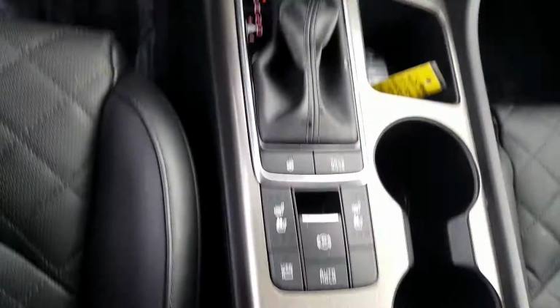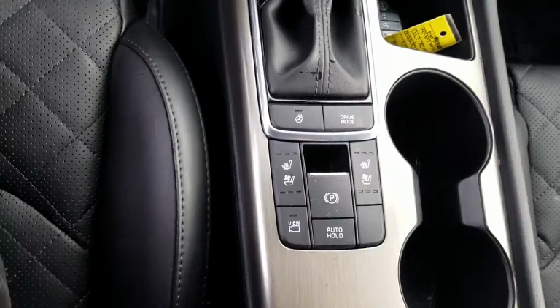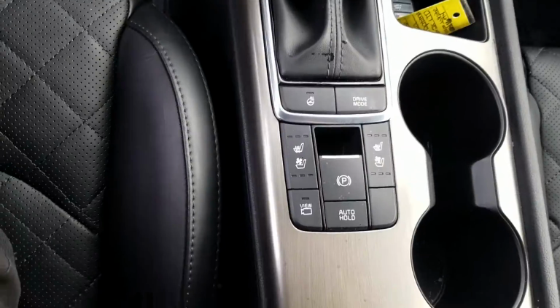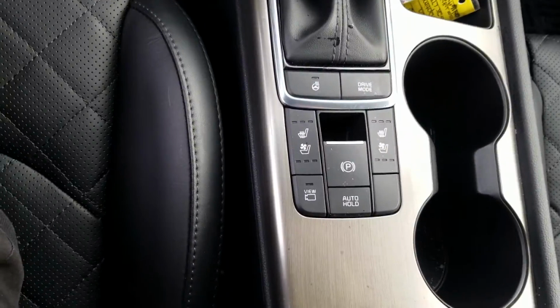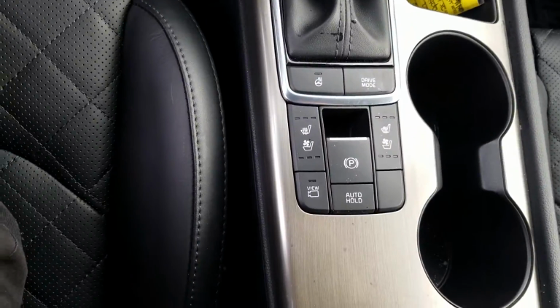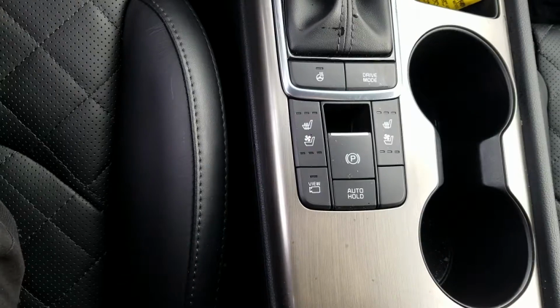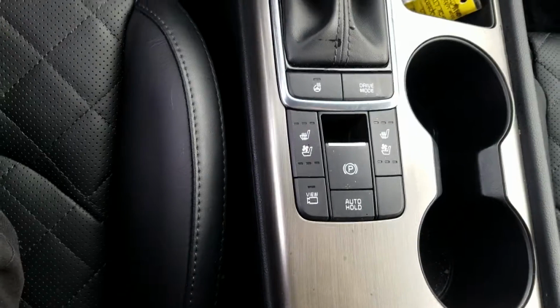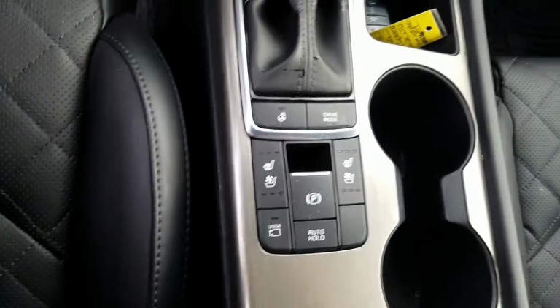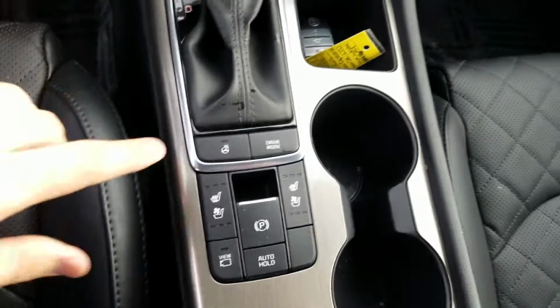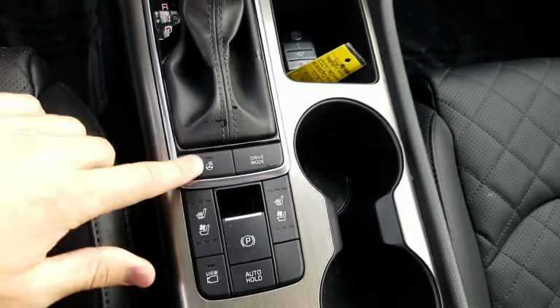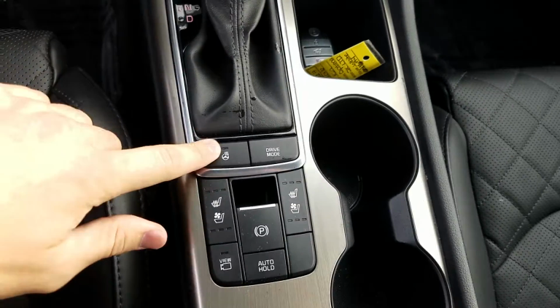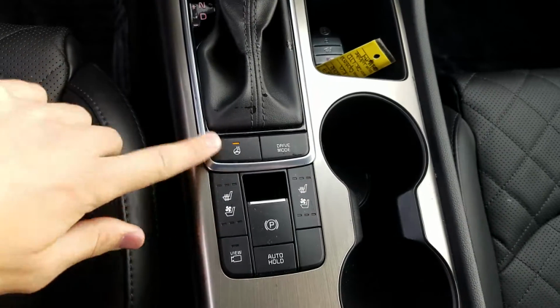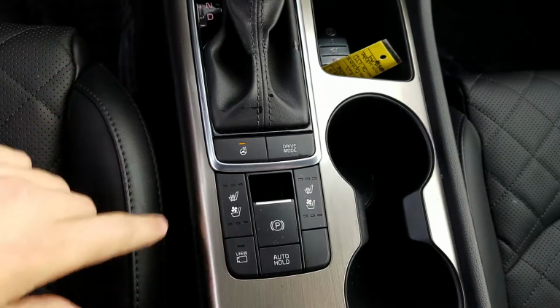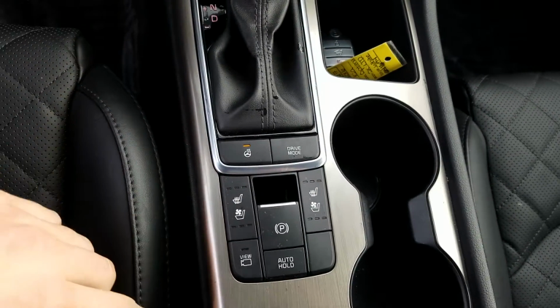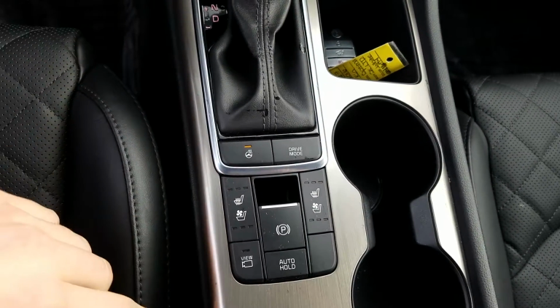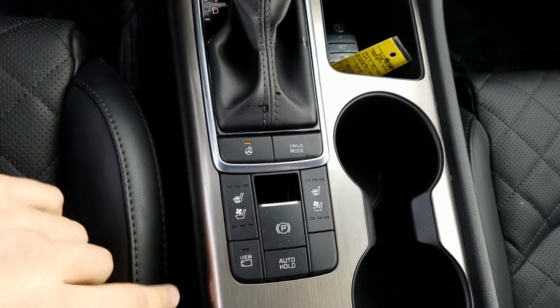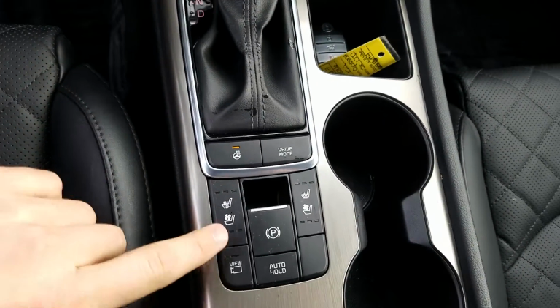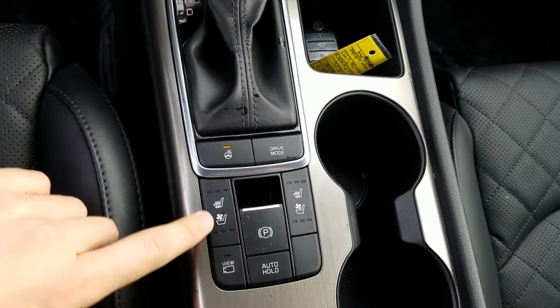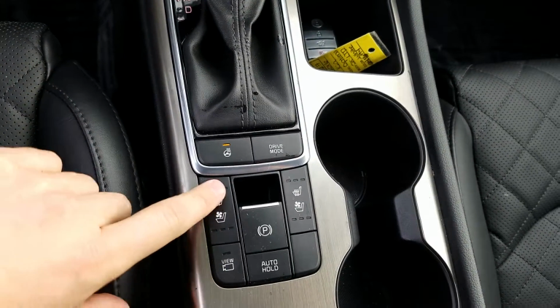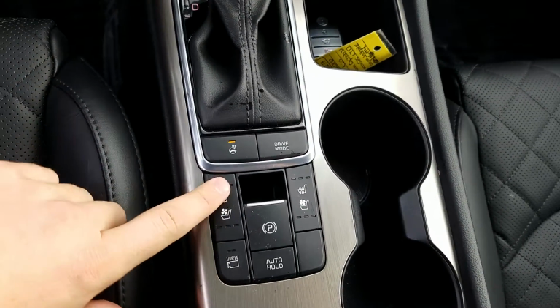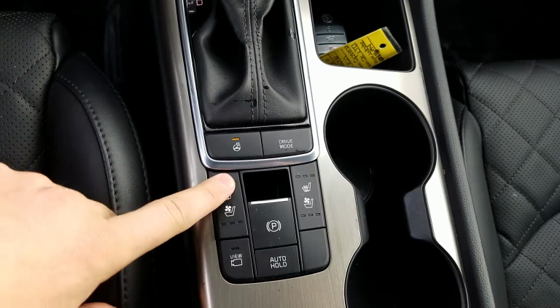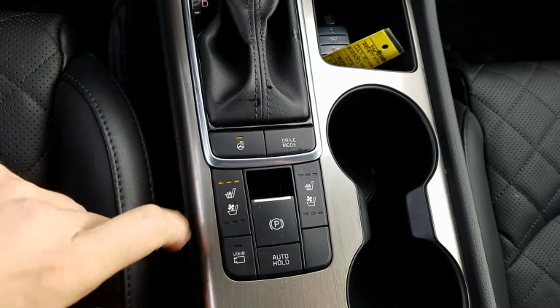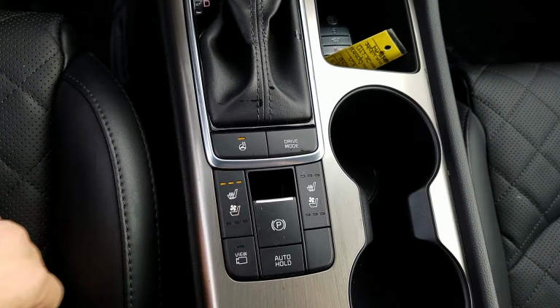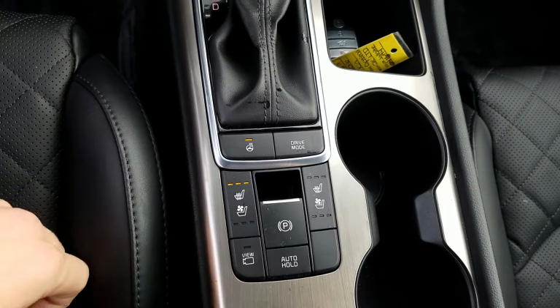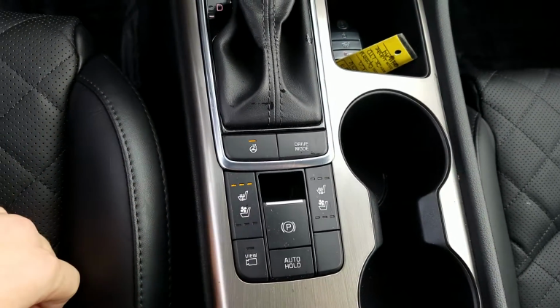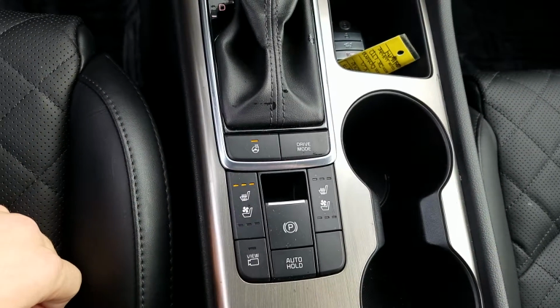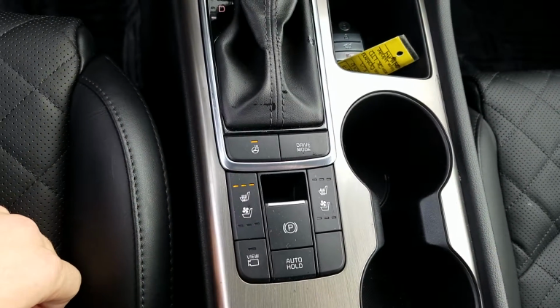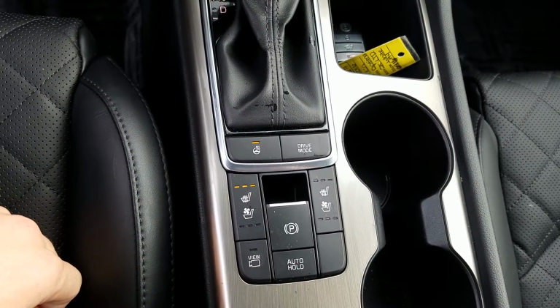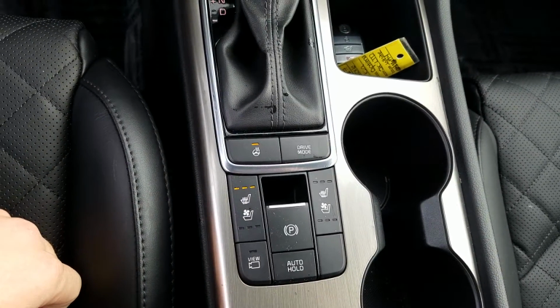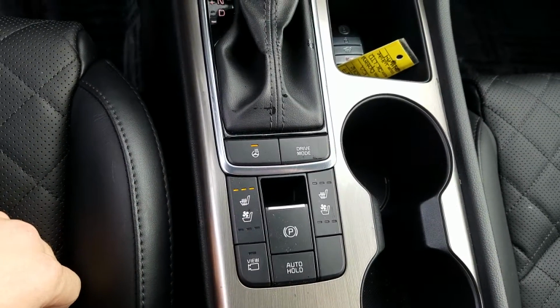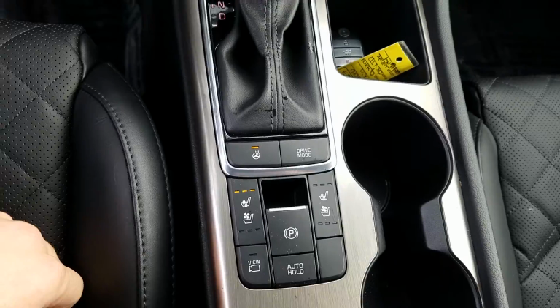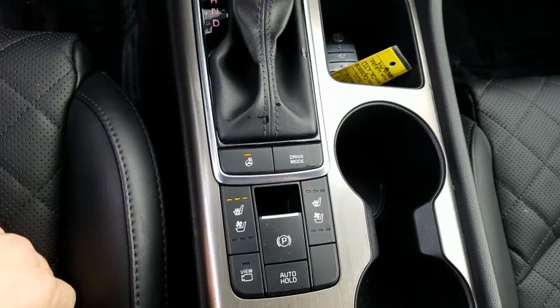Does have the heated steering wheel, which is perfect for the wintertime, as well as the heated seats and ventilated seats.